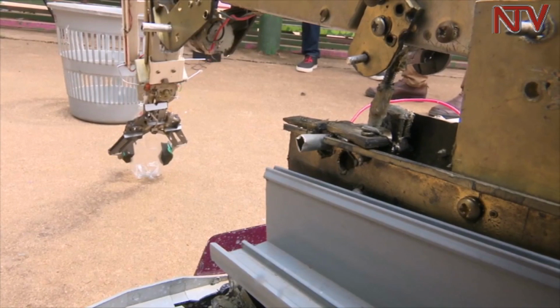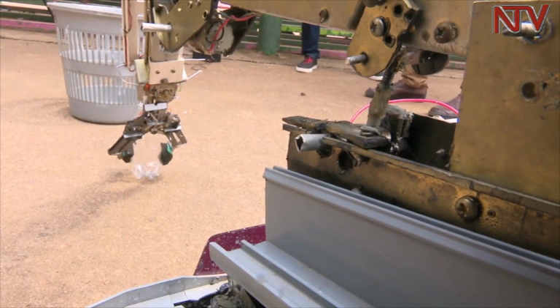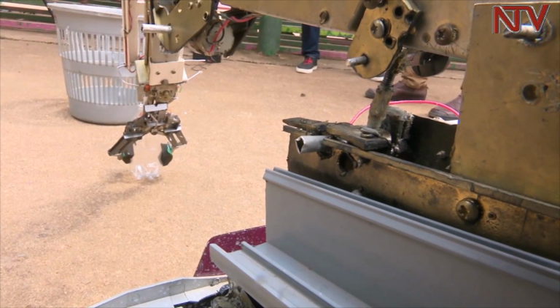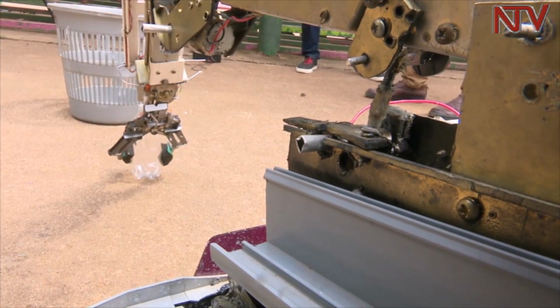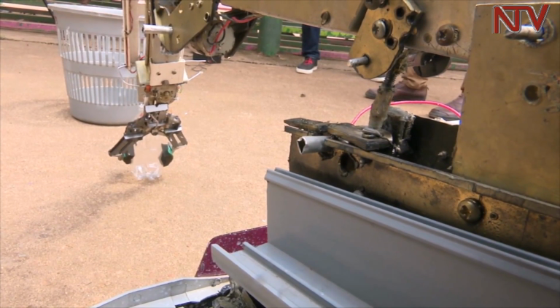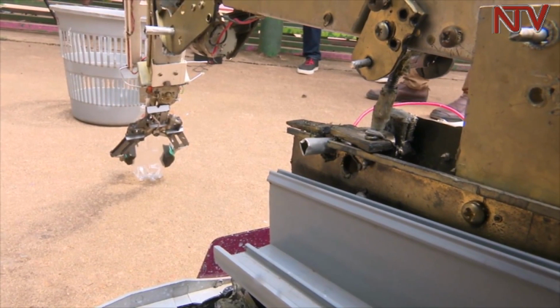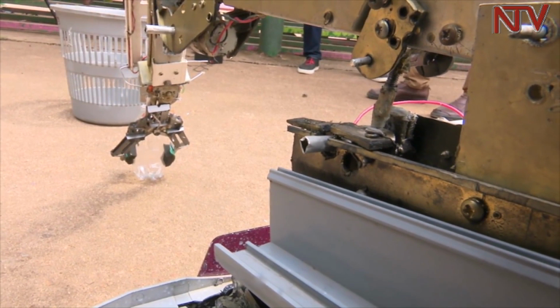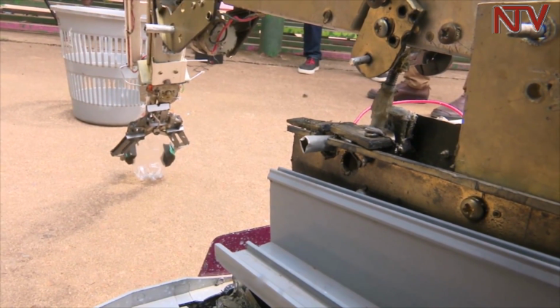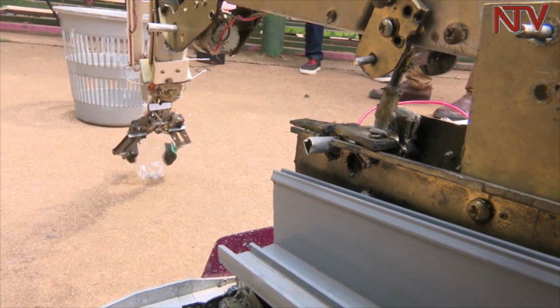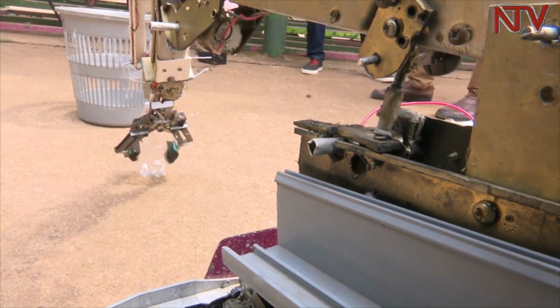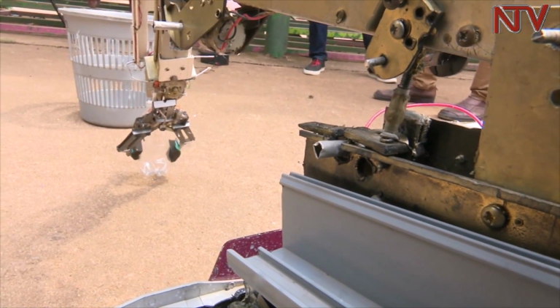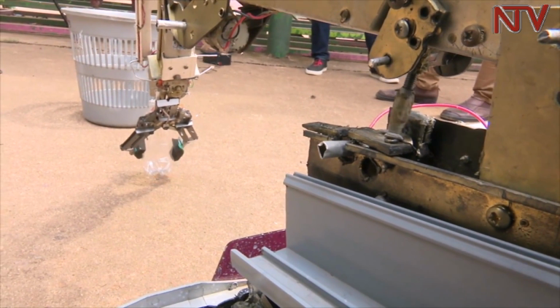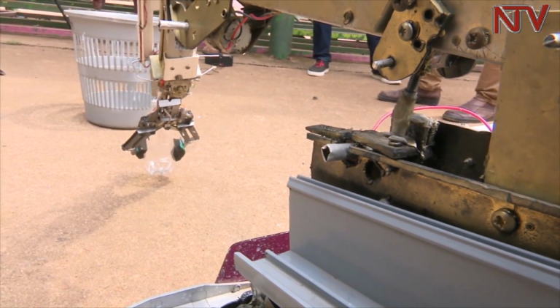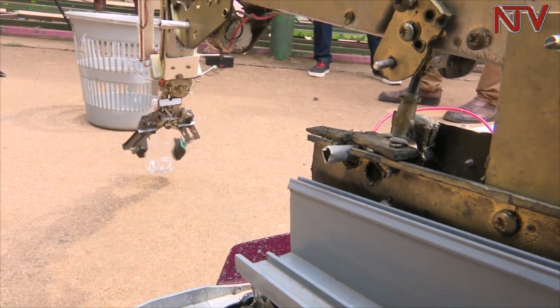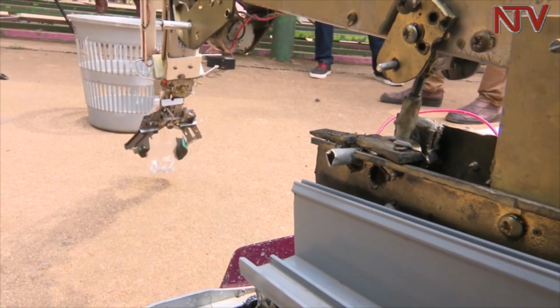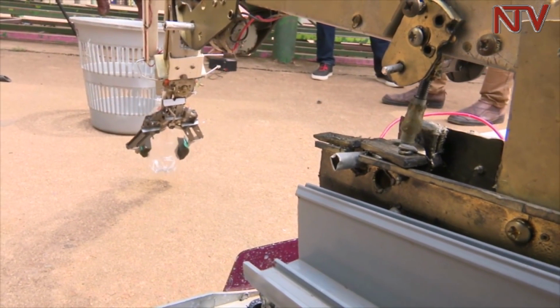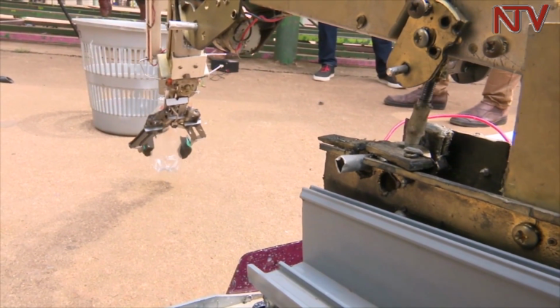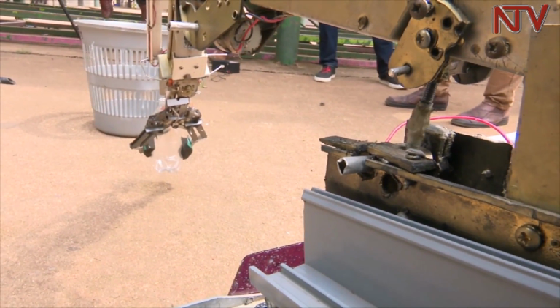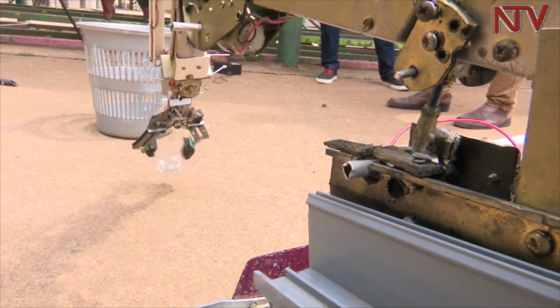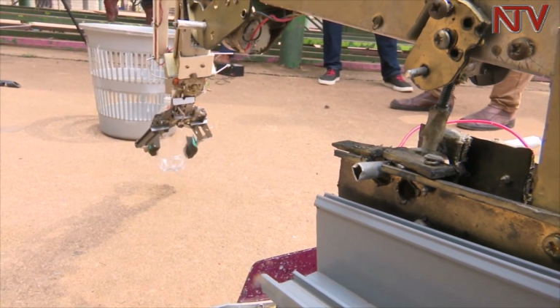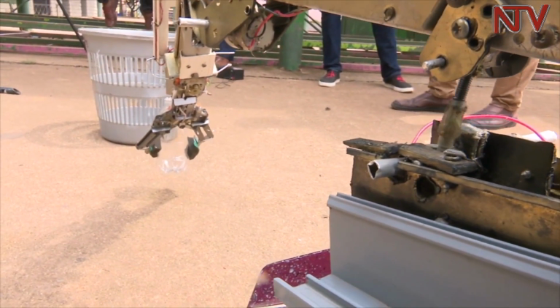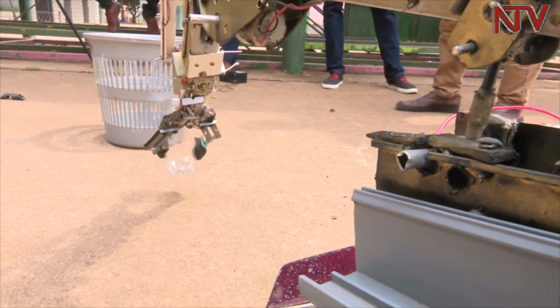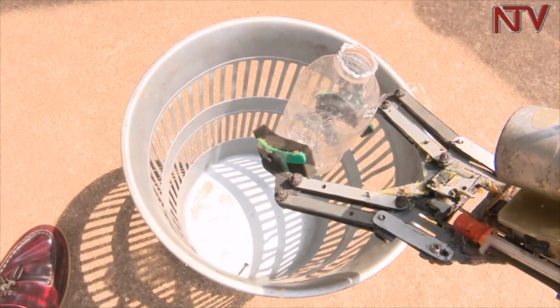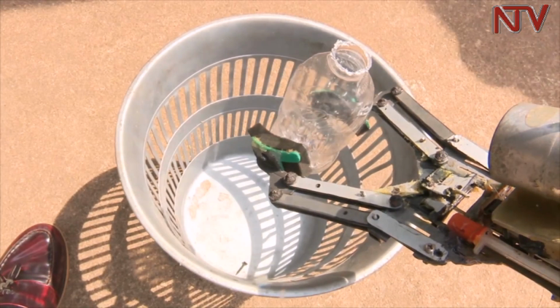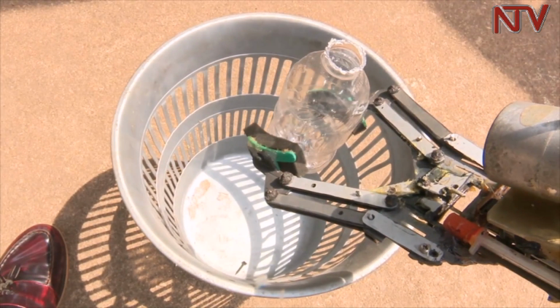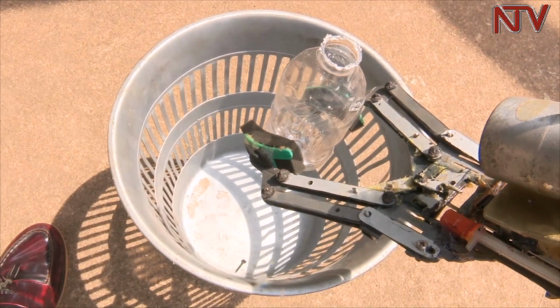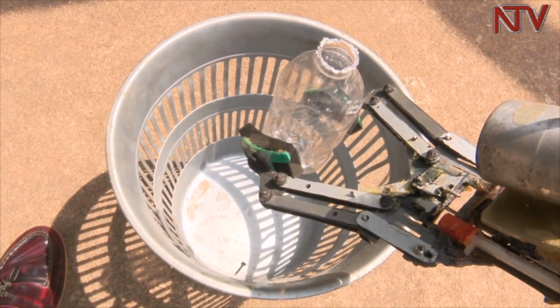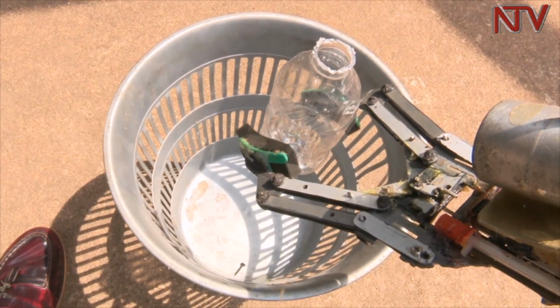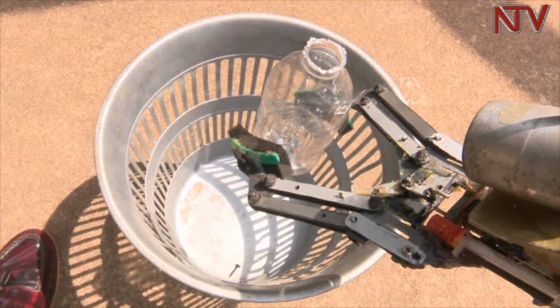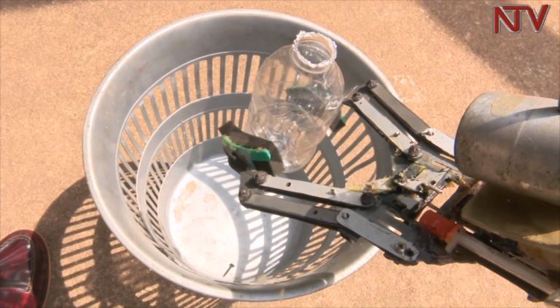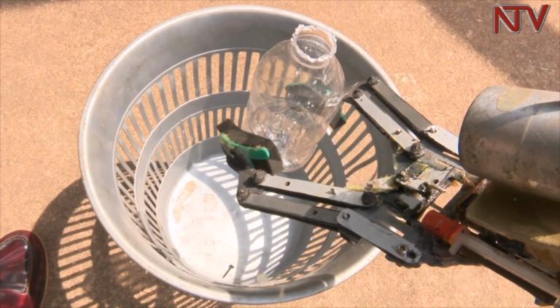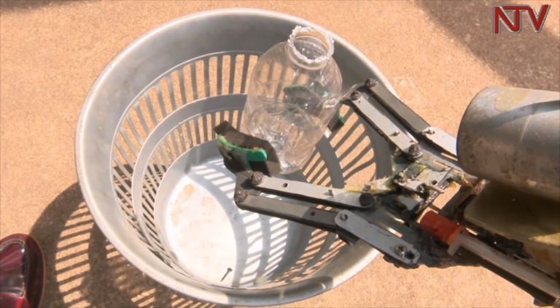The same prototype can also be used to lift objects and dispose of rubbish. Reporting: Sudil Biaruhanga, NTV.